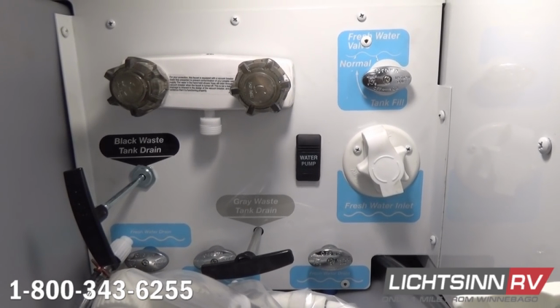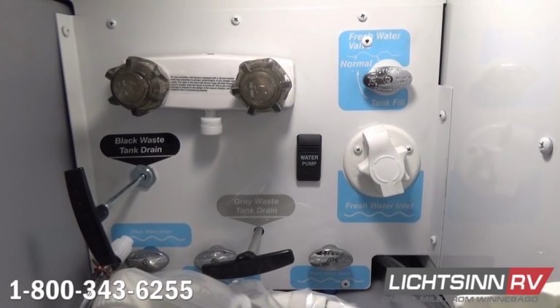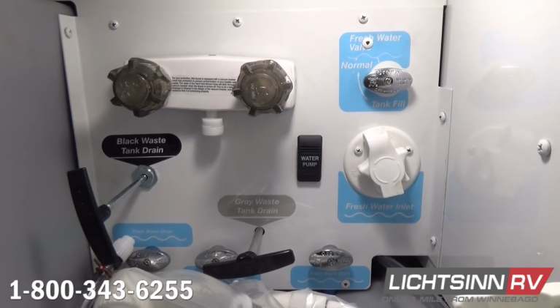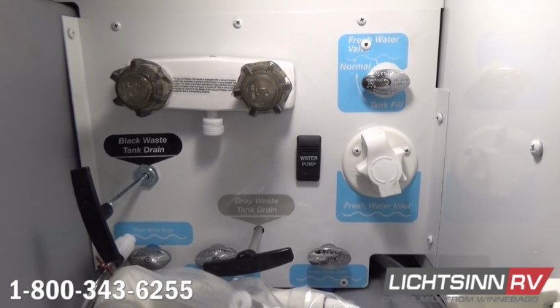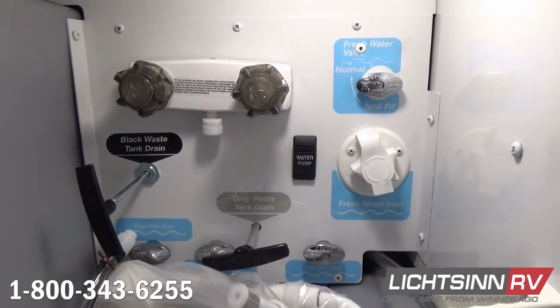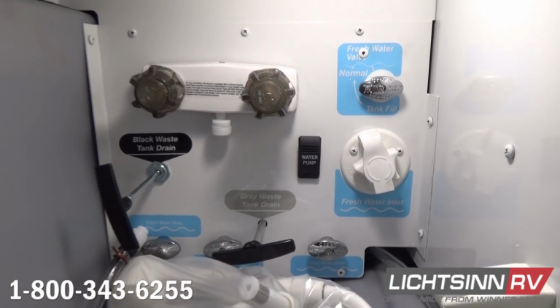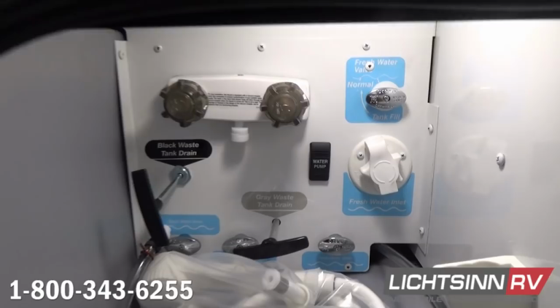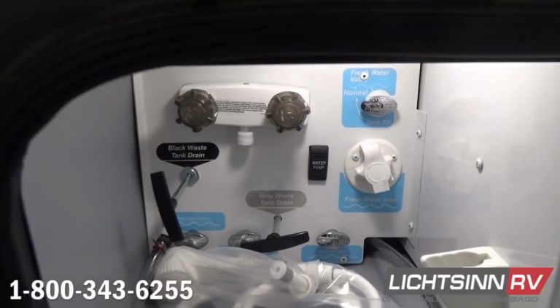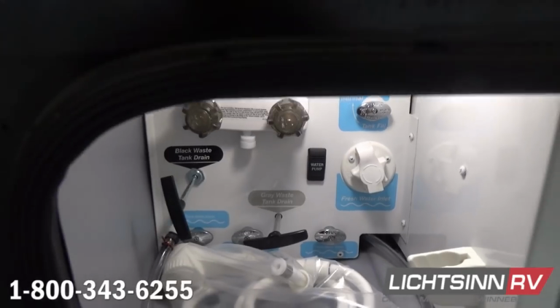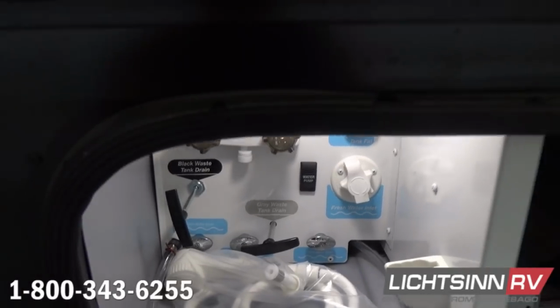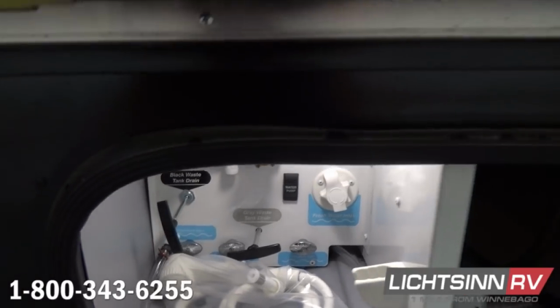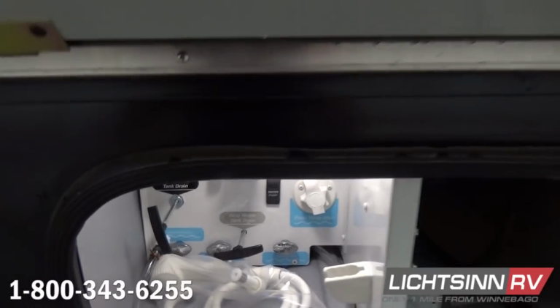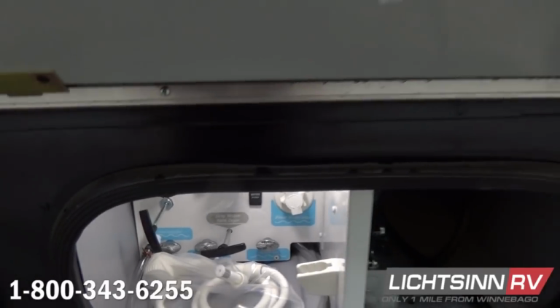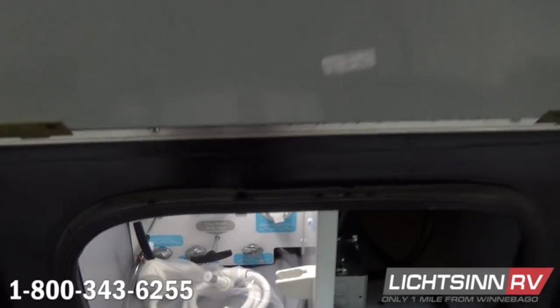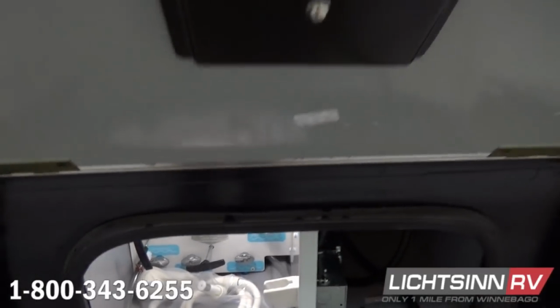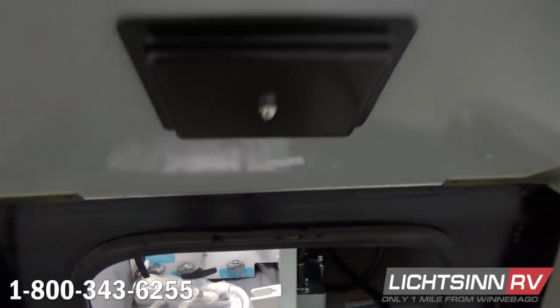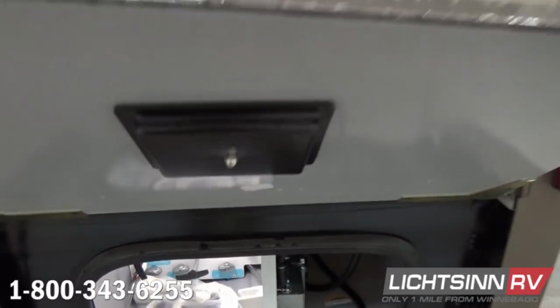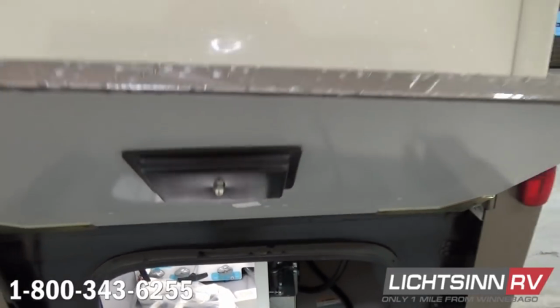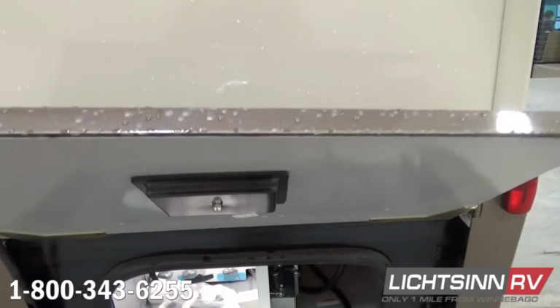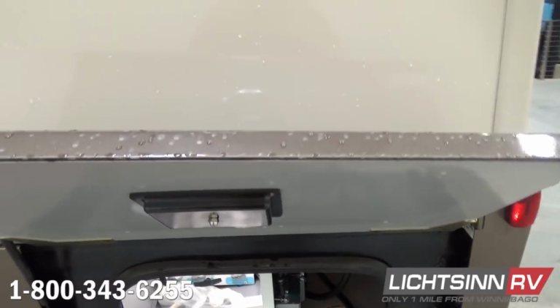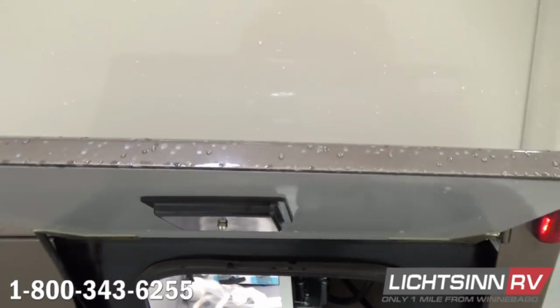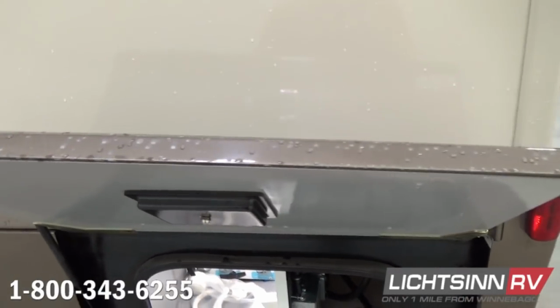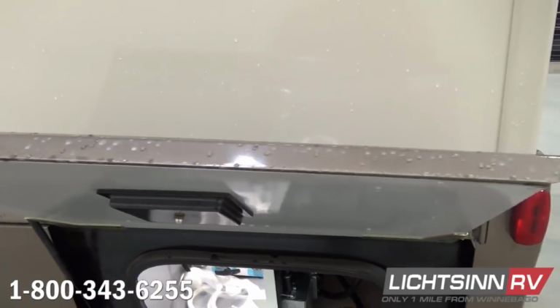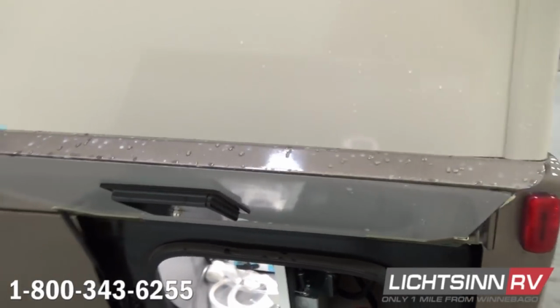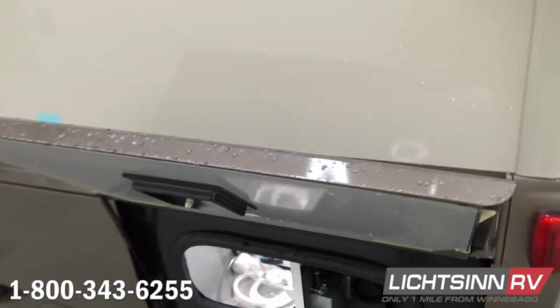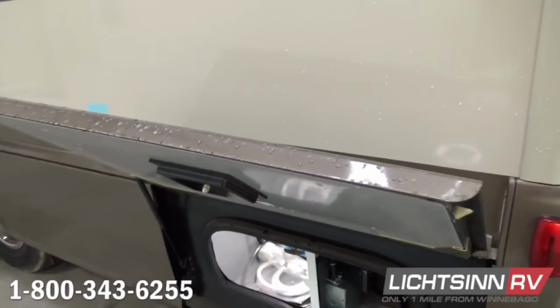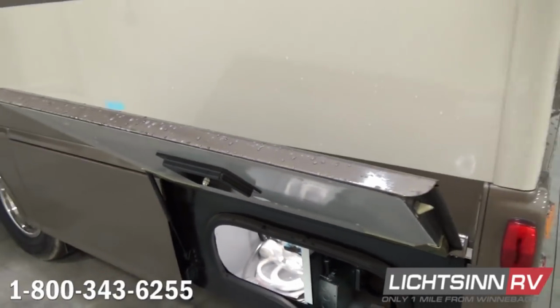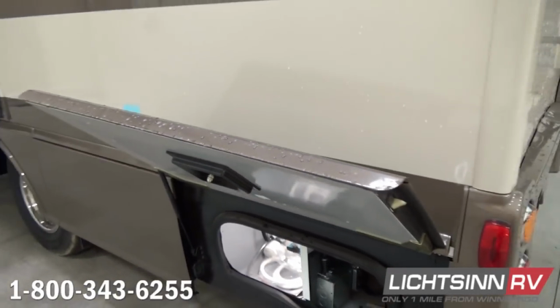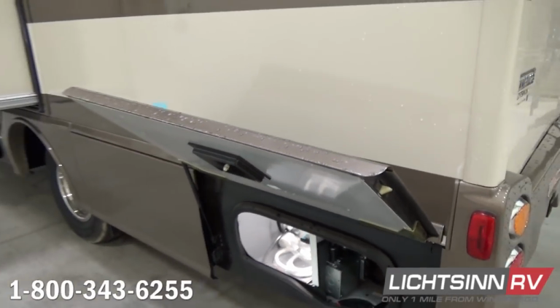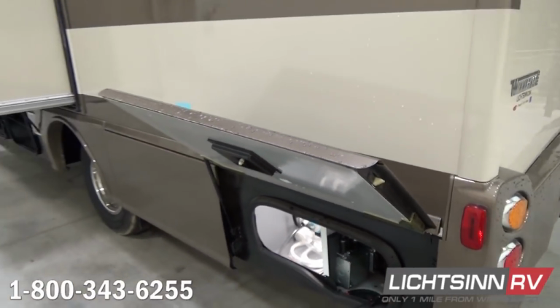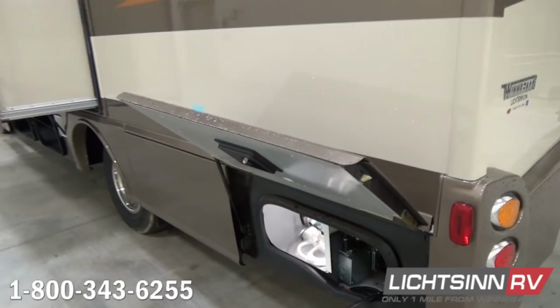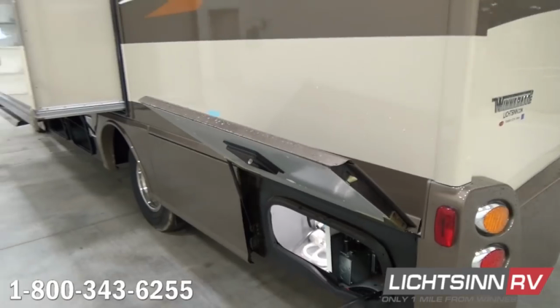One option not readily apparent from the outside is that we have included the heated drainage factory-installed upgrade on this RV.